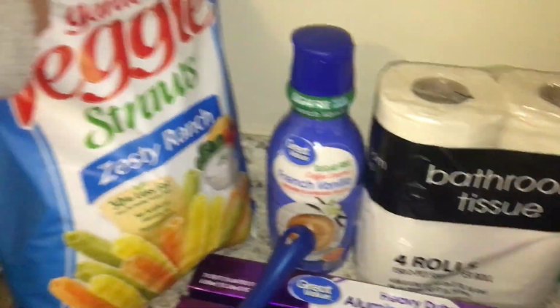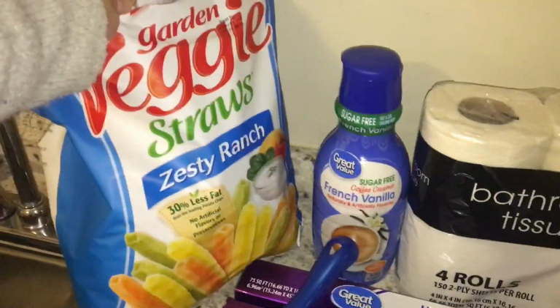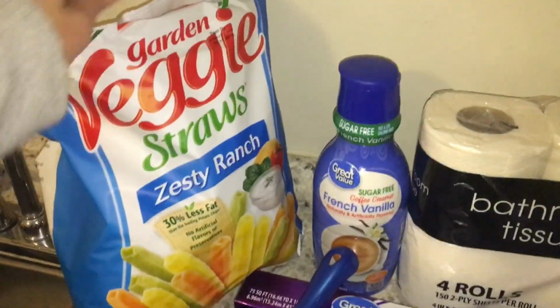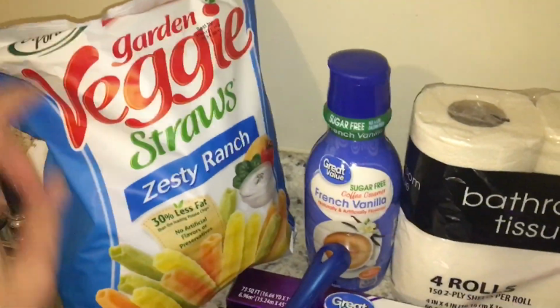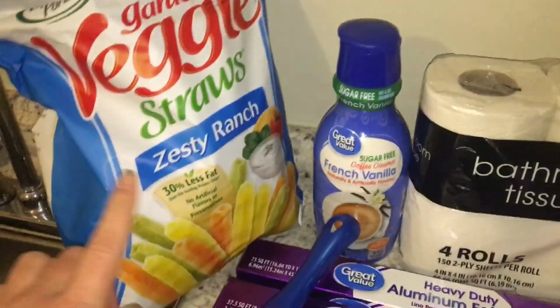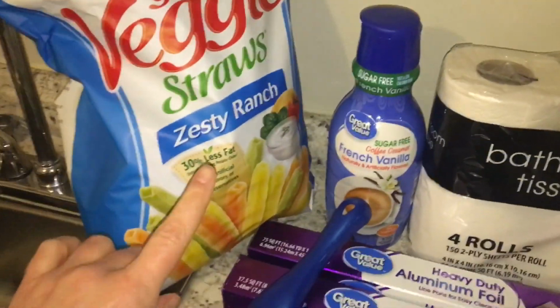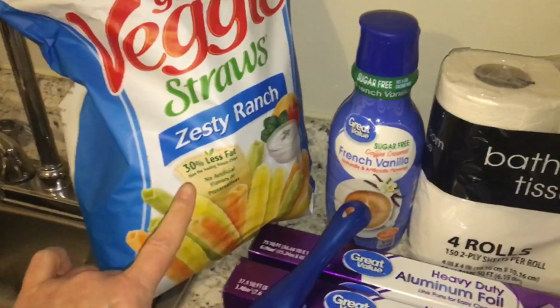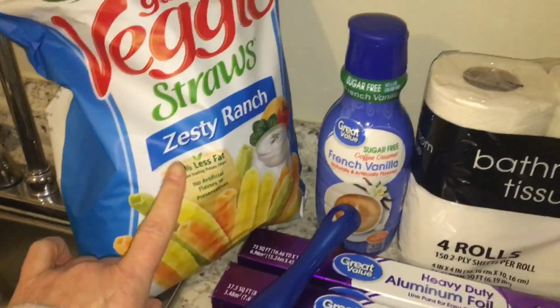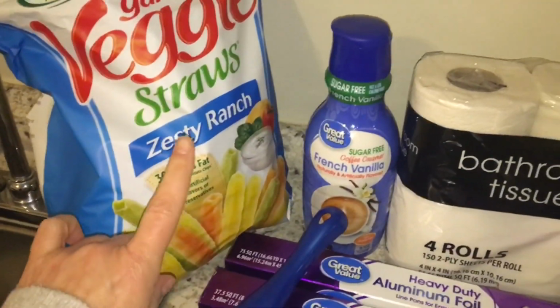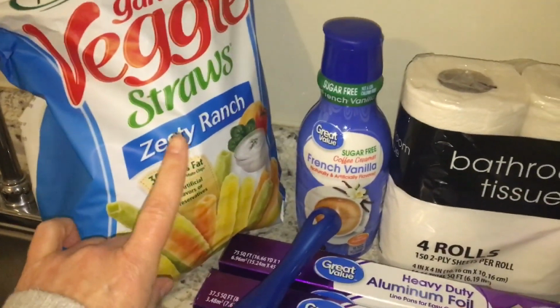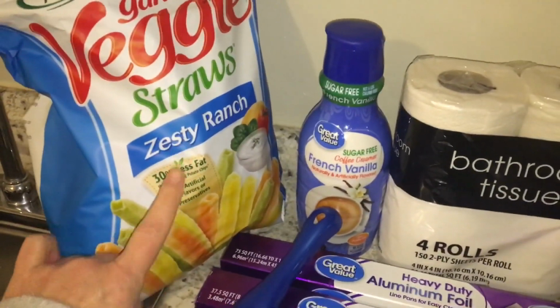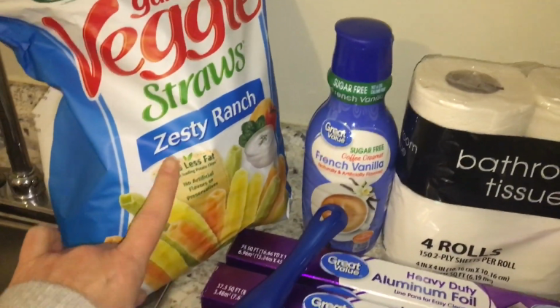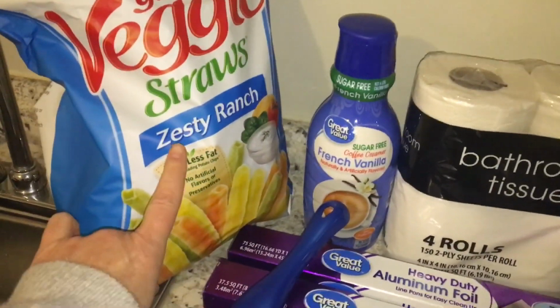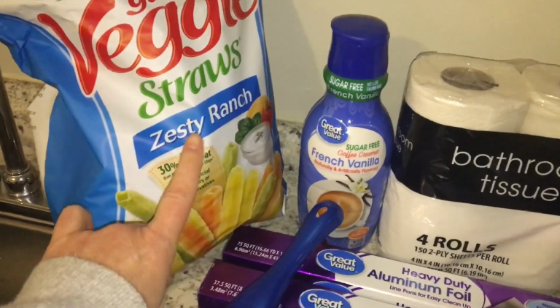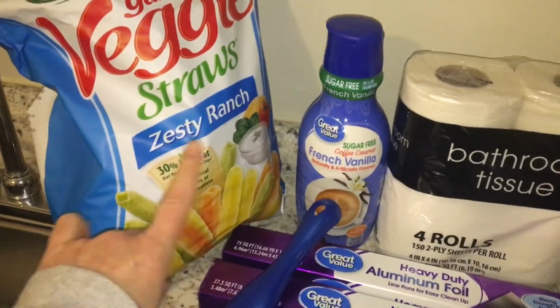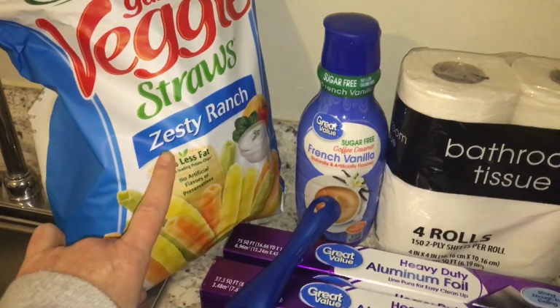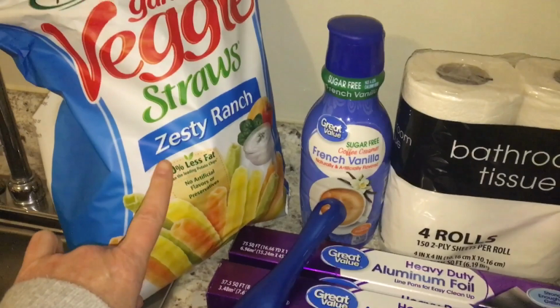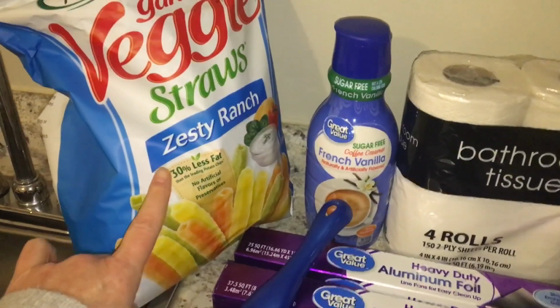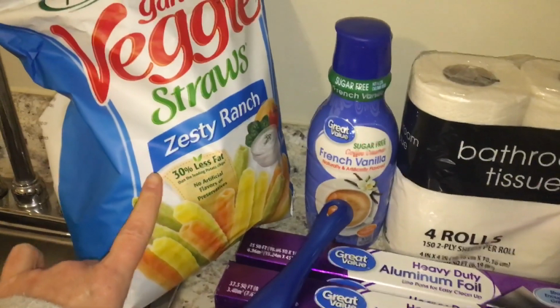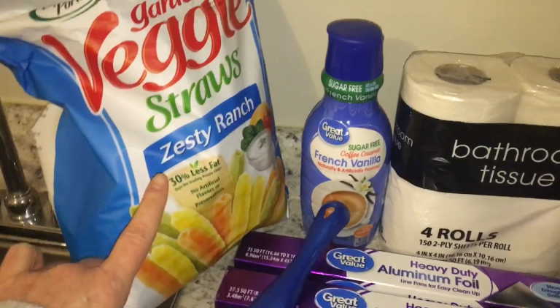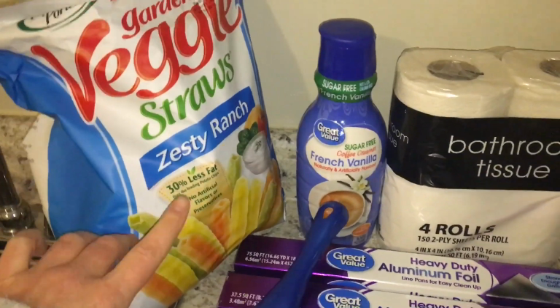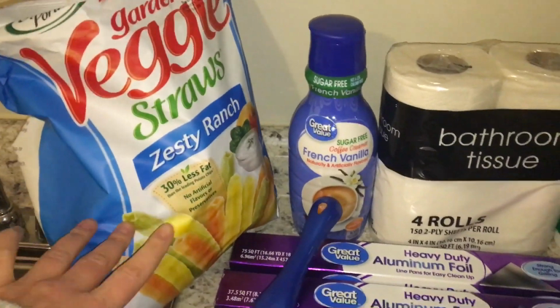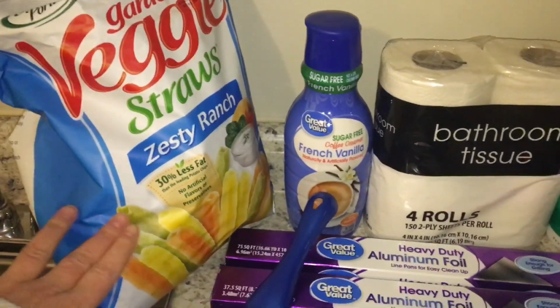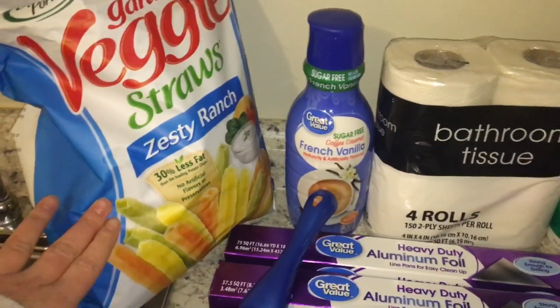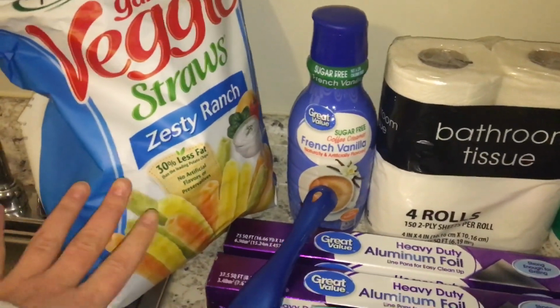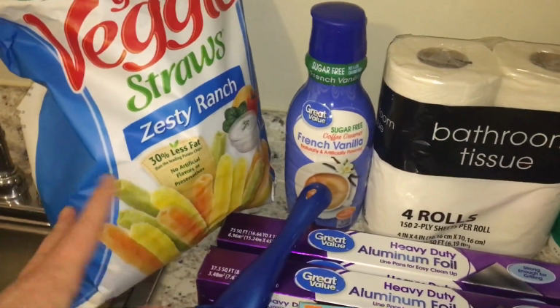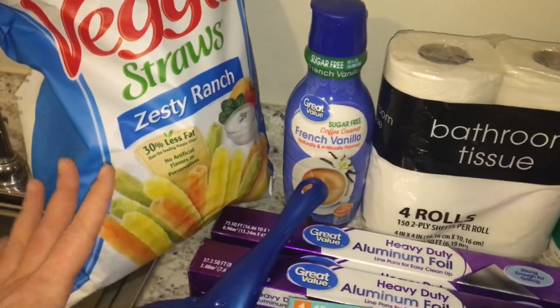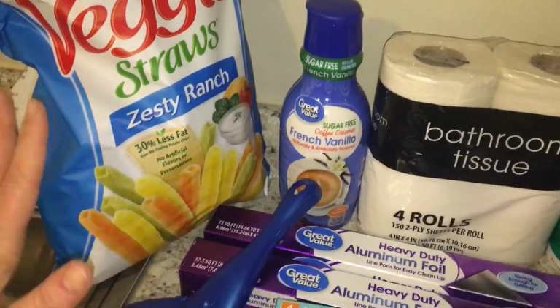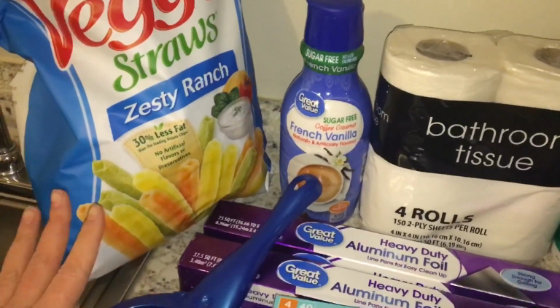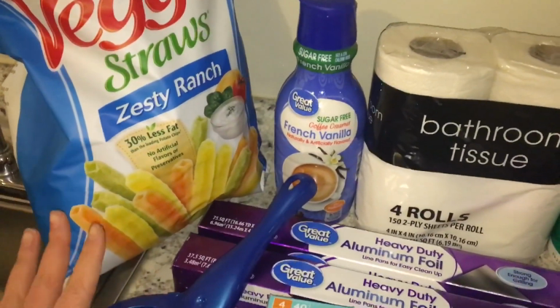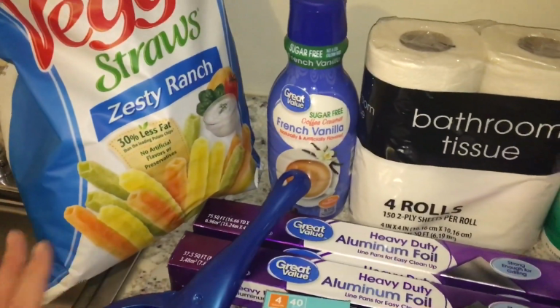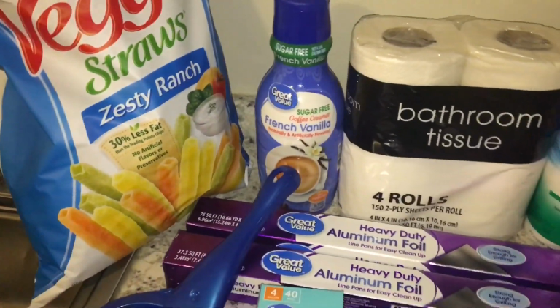Also for snacking, I got some of these veggie straws. This is the zesty ranch. So these are vegetarian, not vegan.